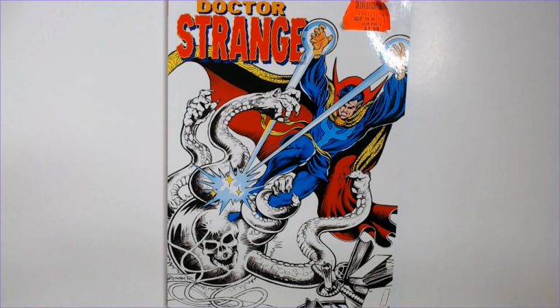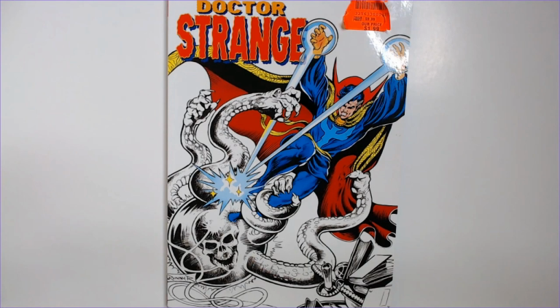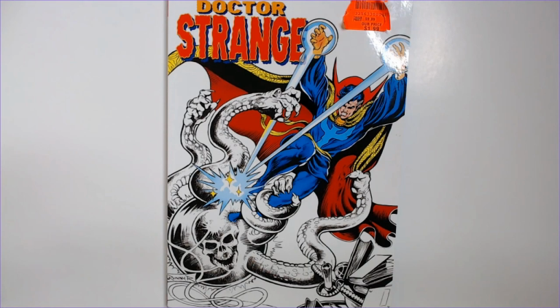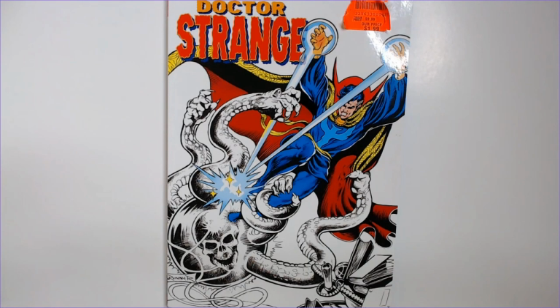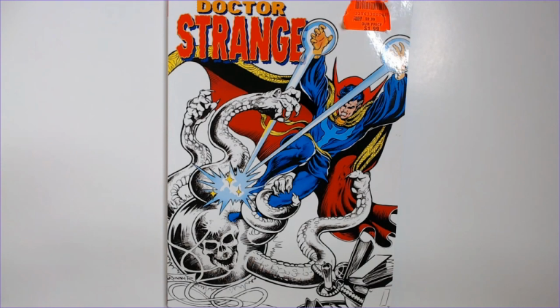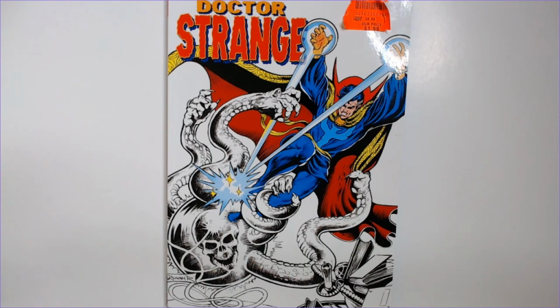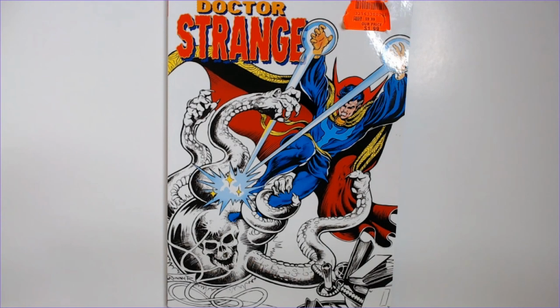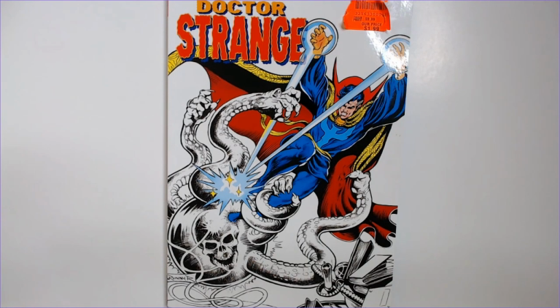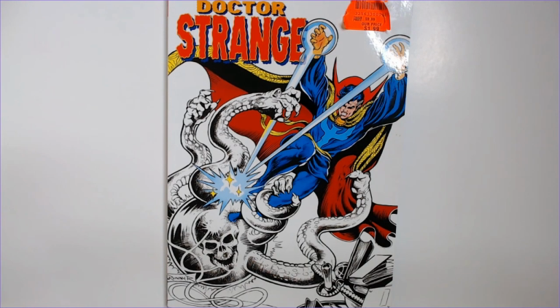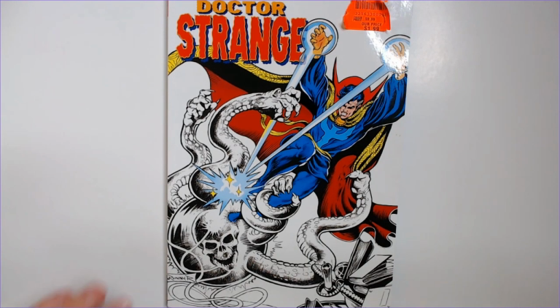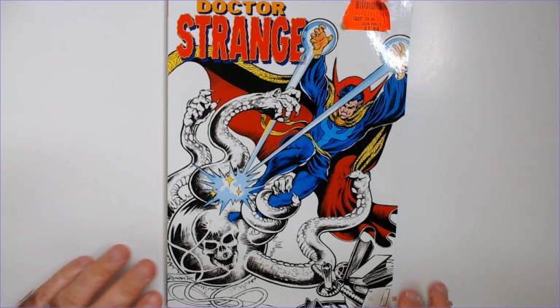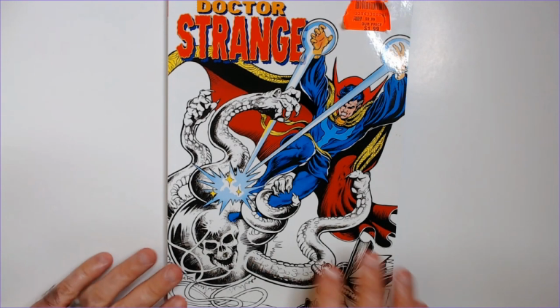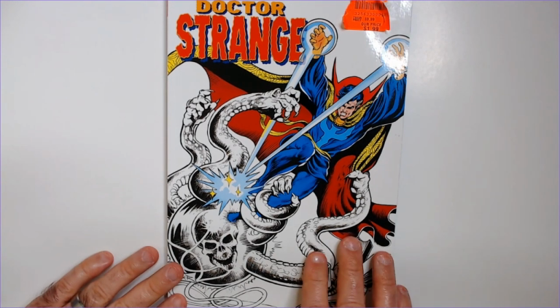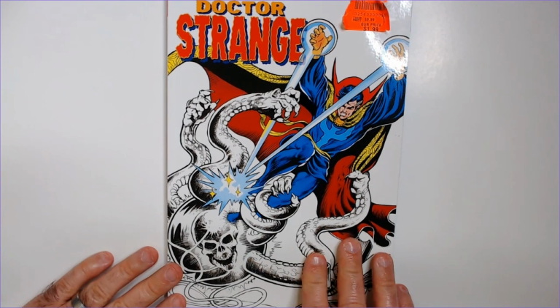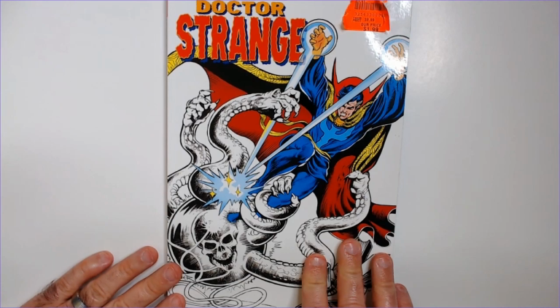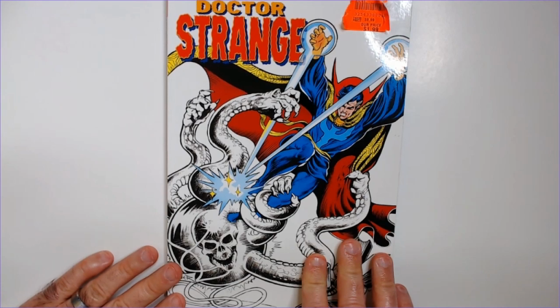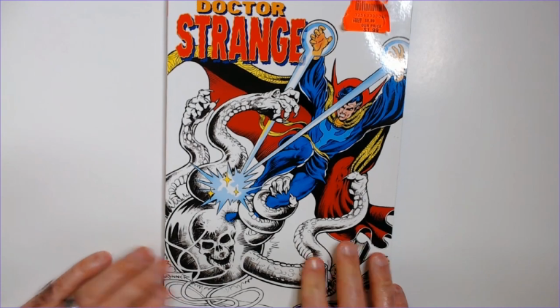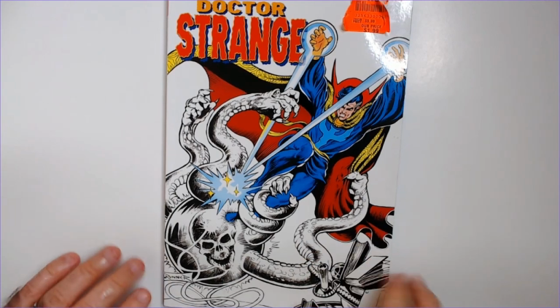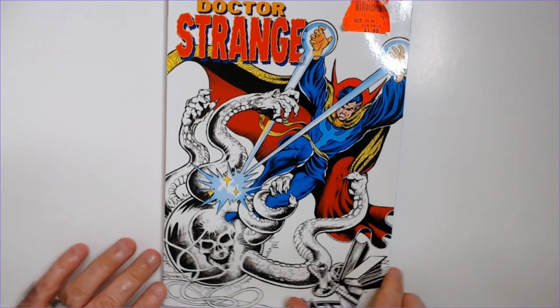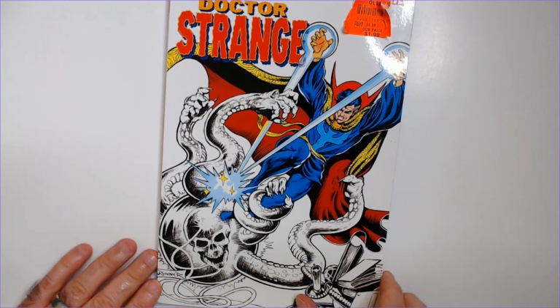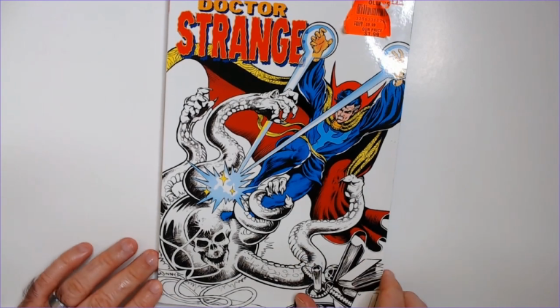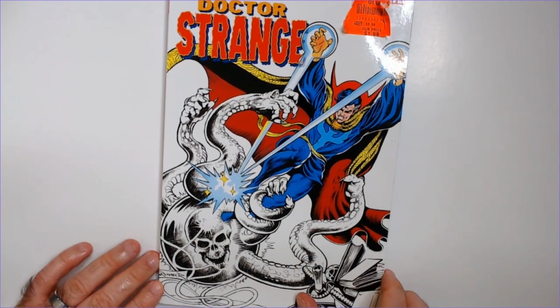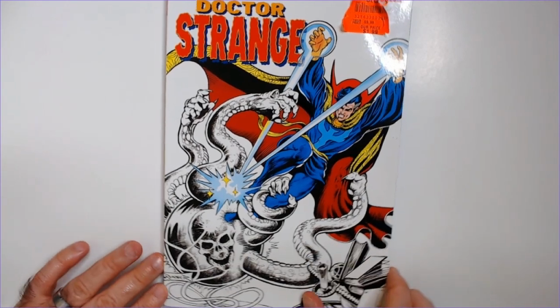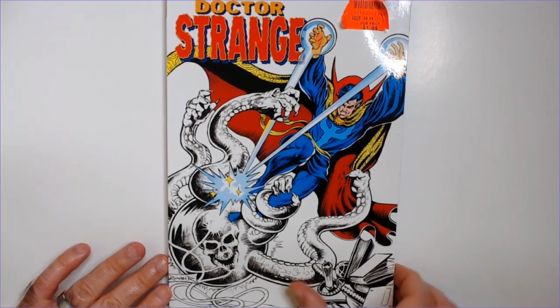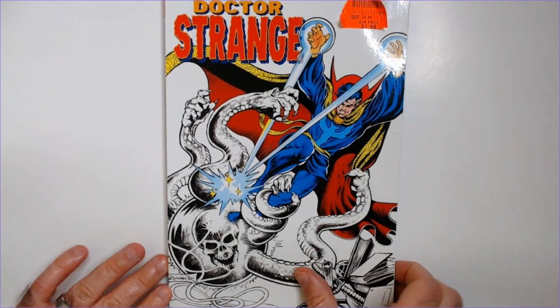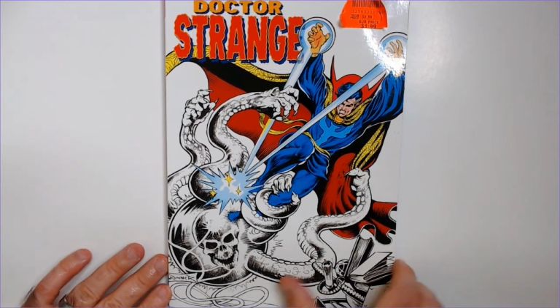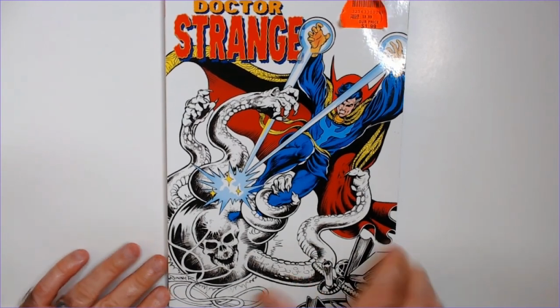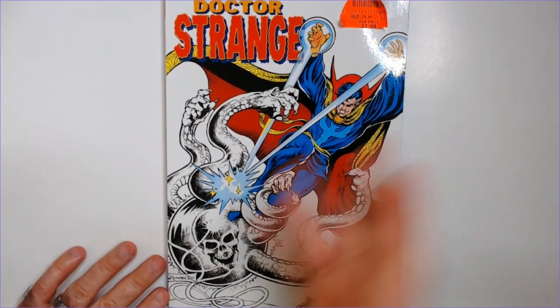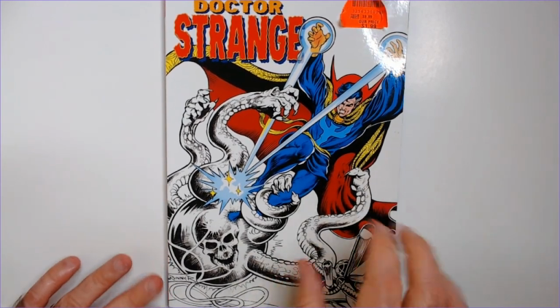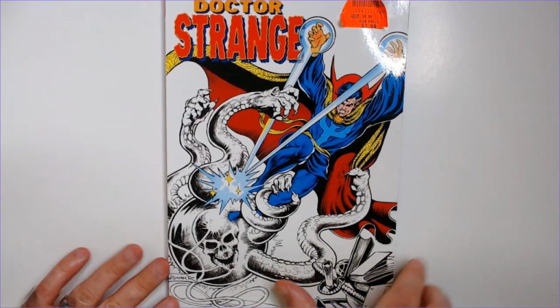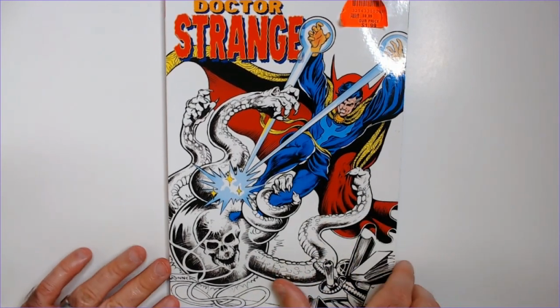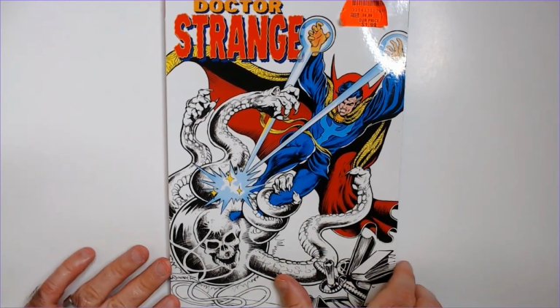Welcome back to Triple R. Today we have a Doctor Strange coloring book. I found it at Ollie's for $2.